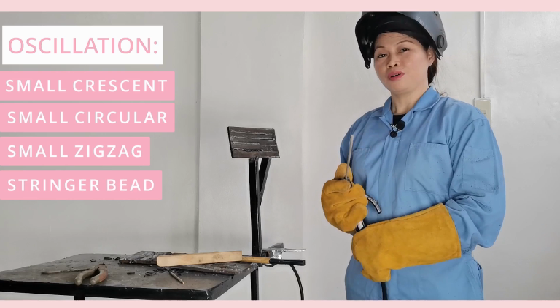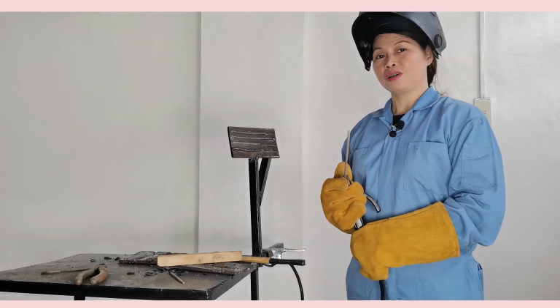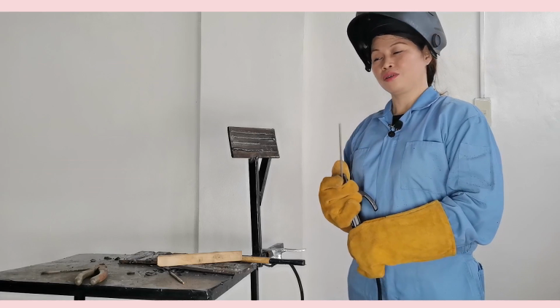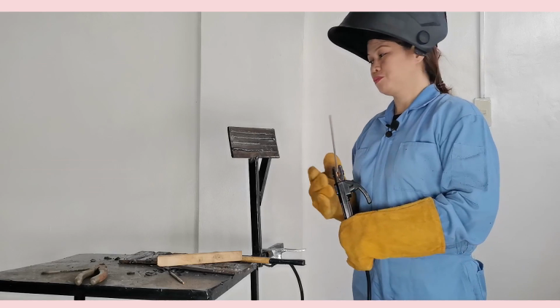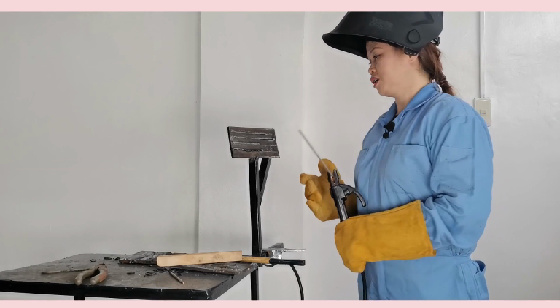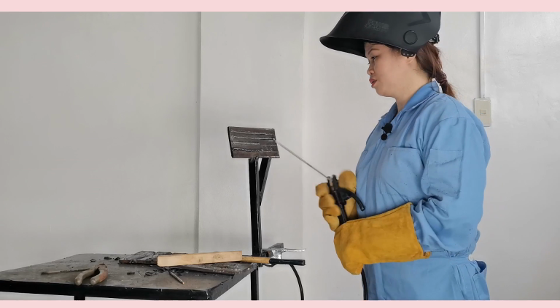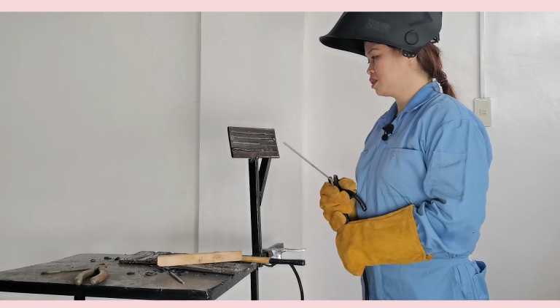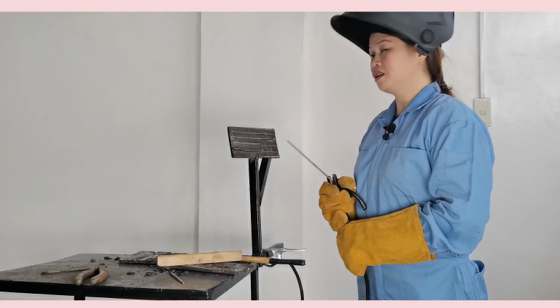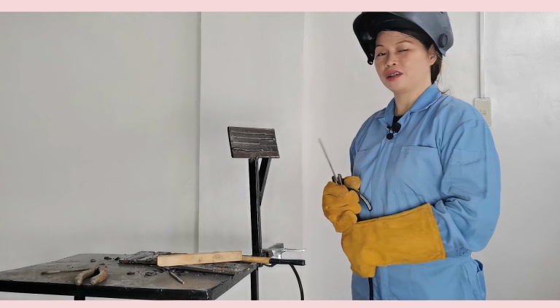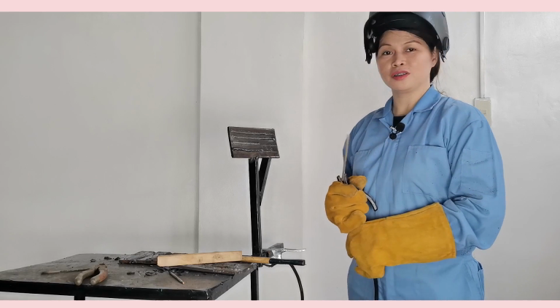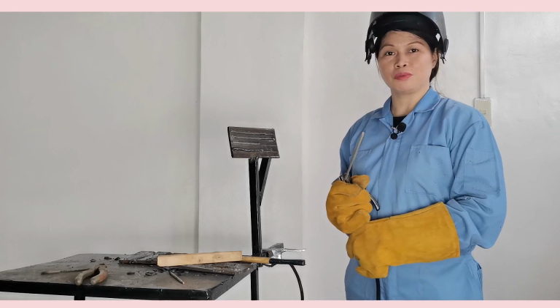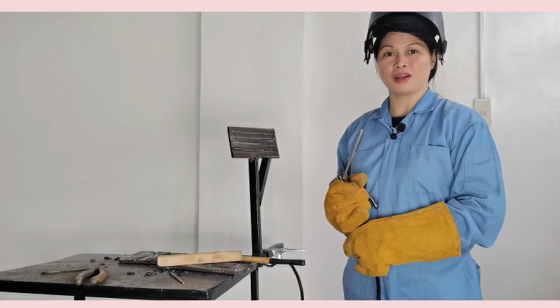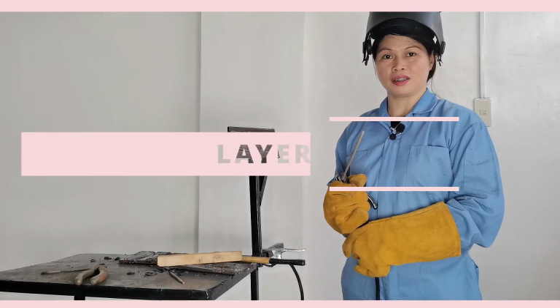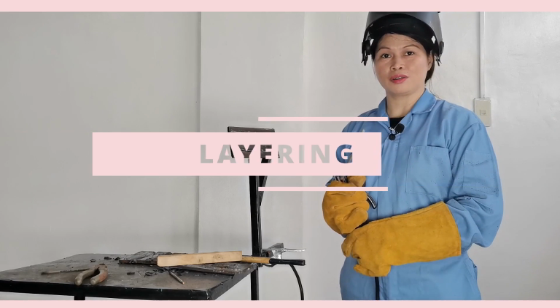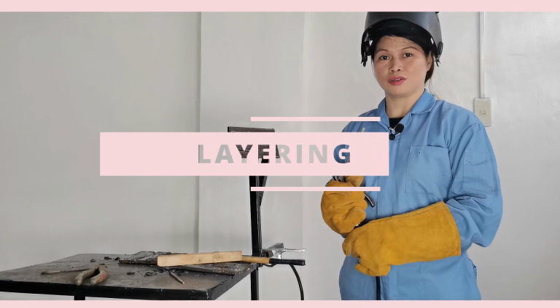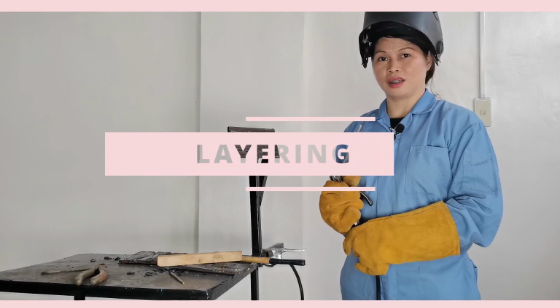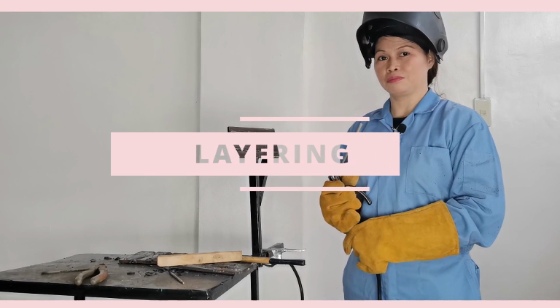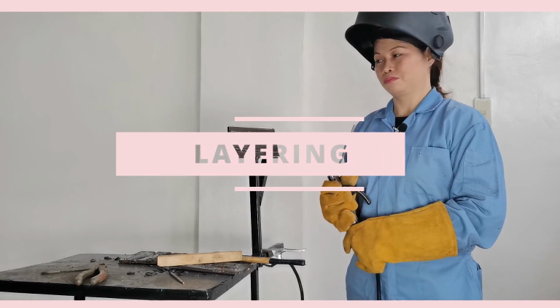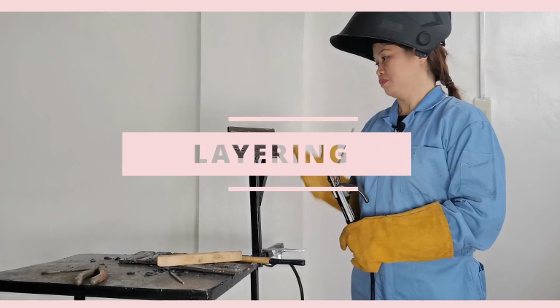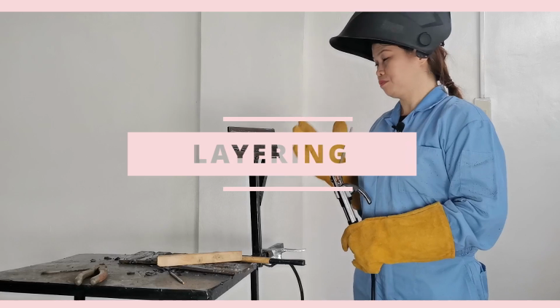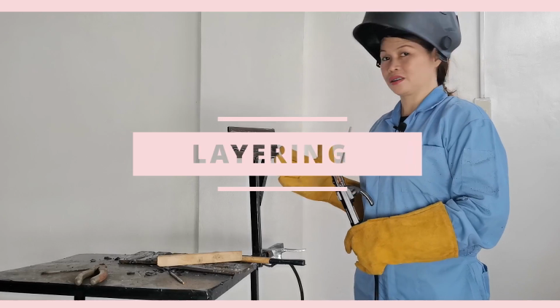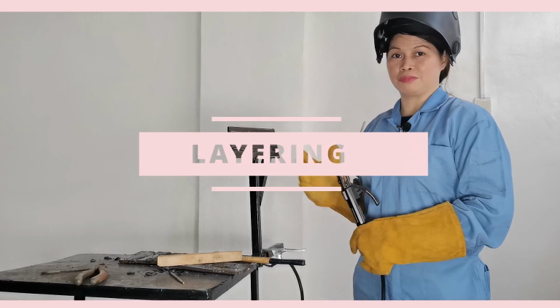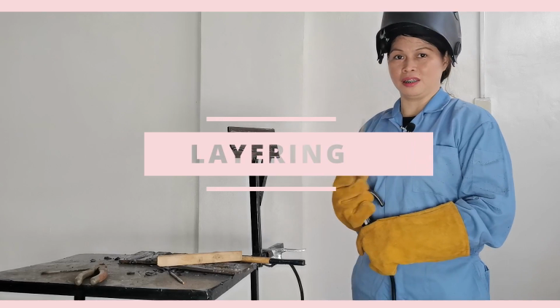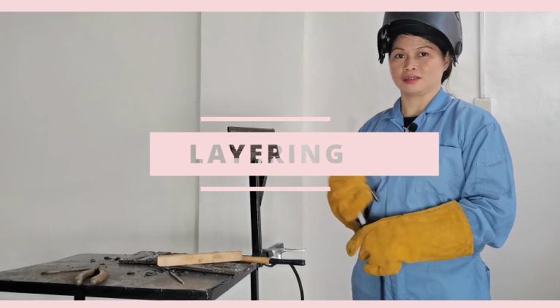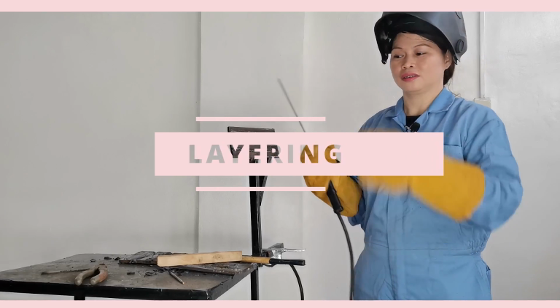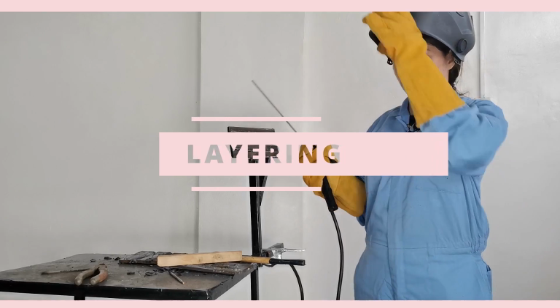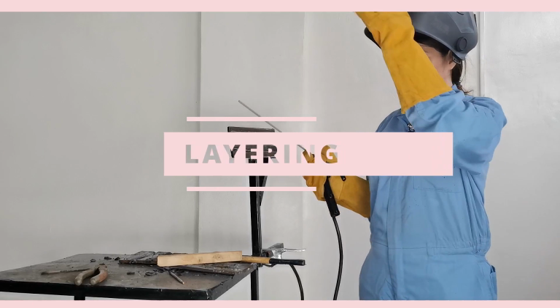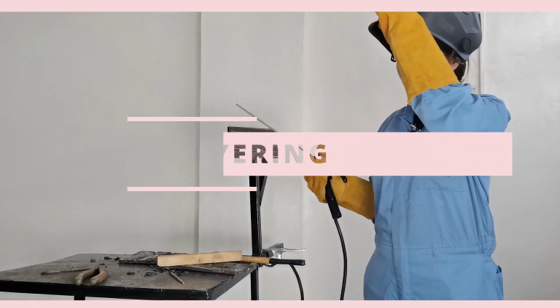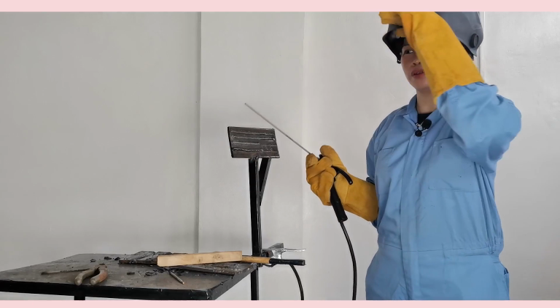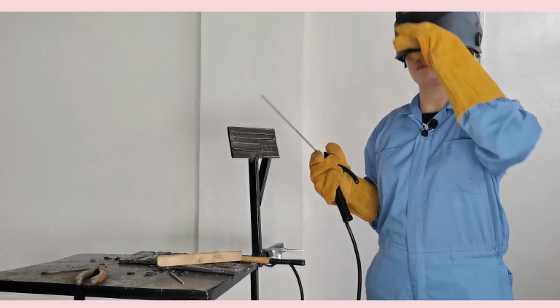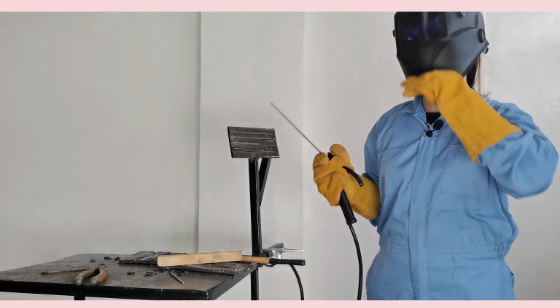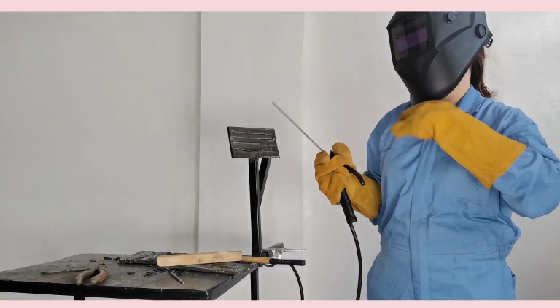Now what I will do is I will layer our horizontal practice beading. So, let's do that now.